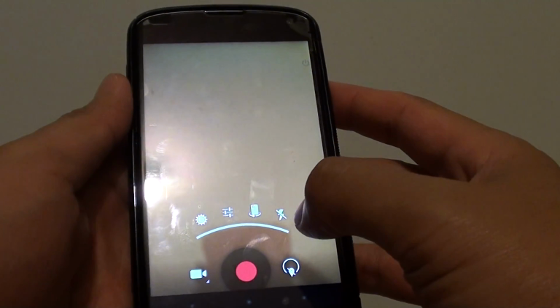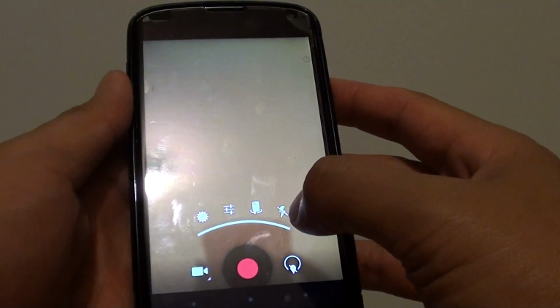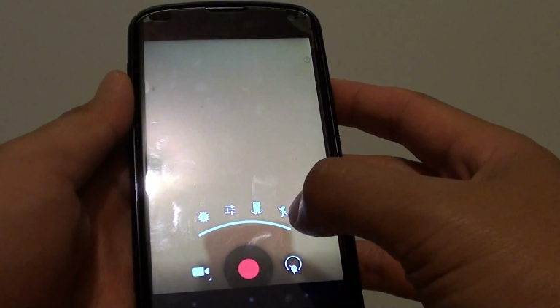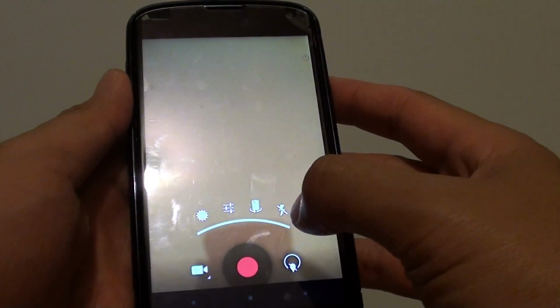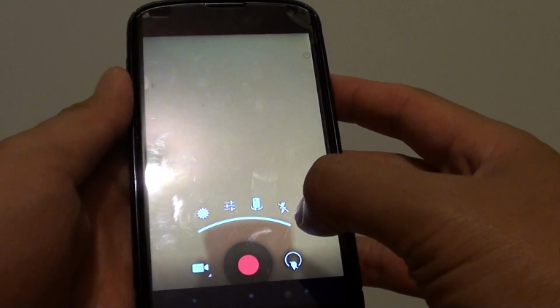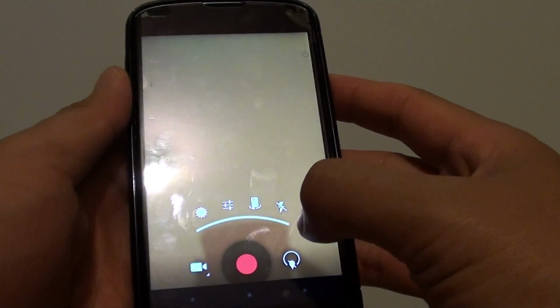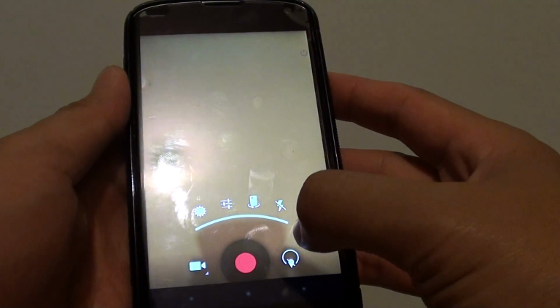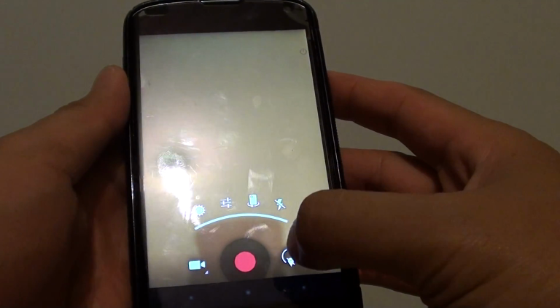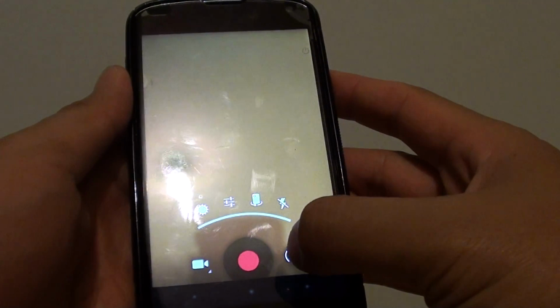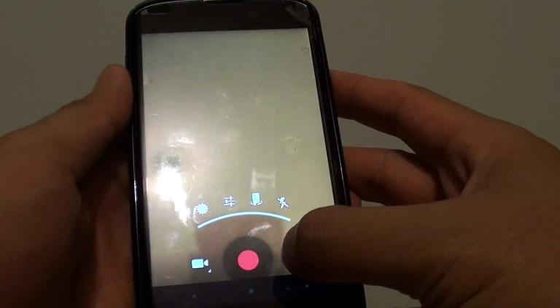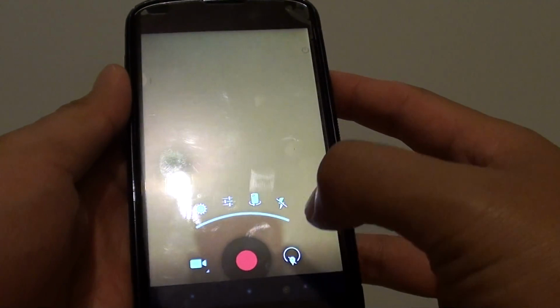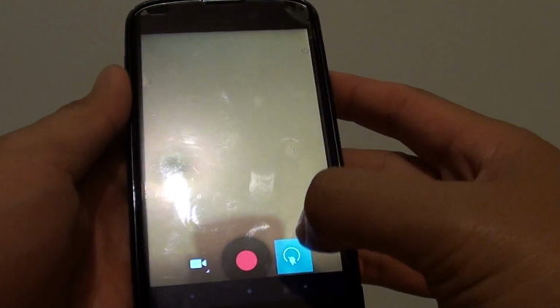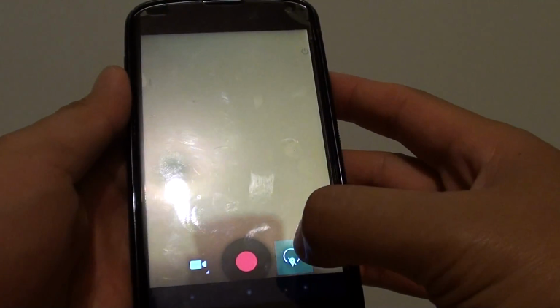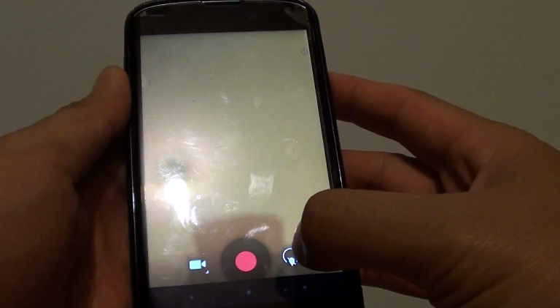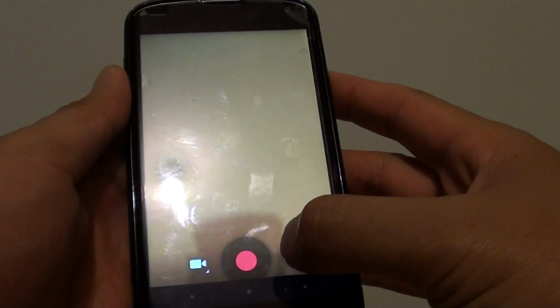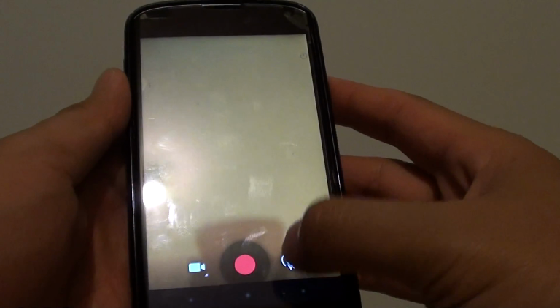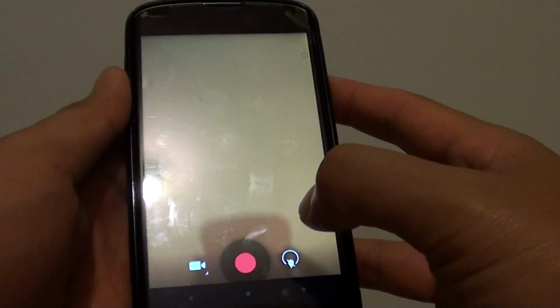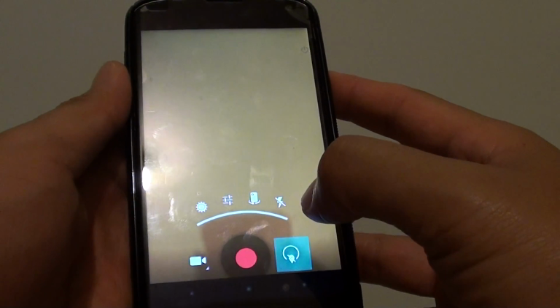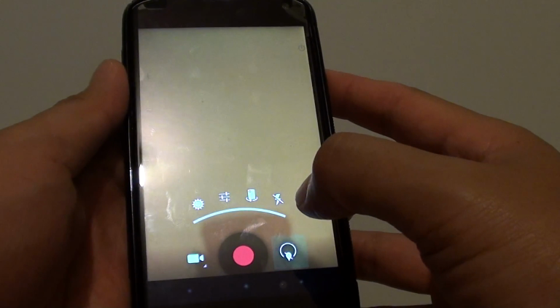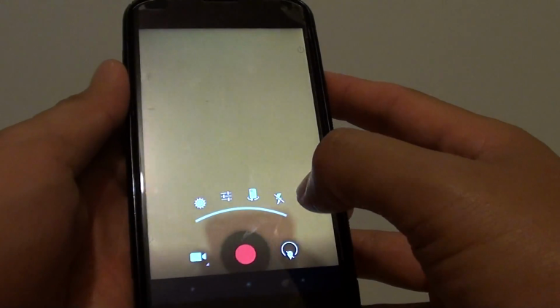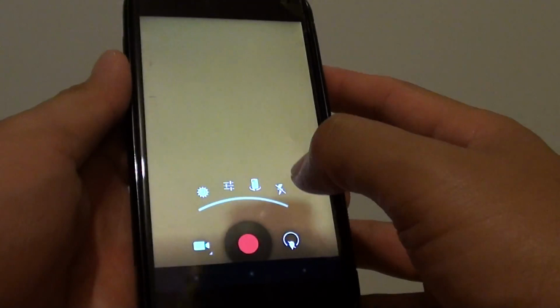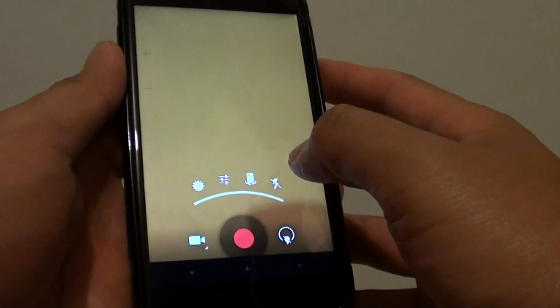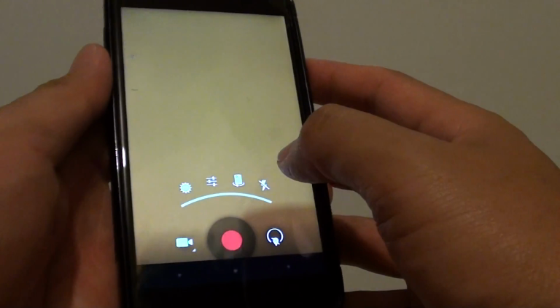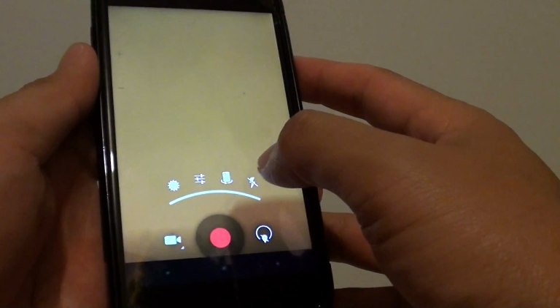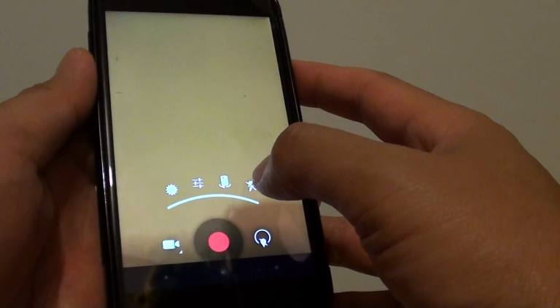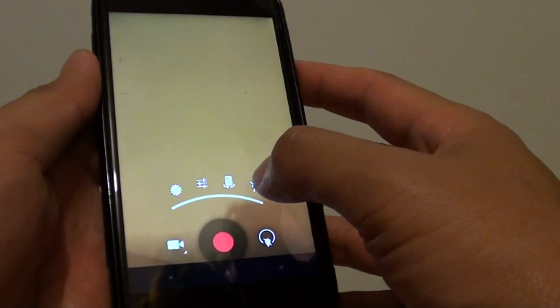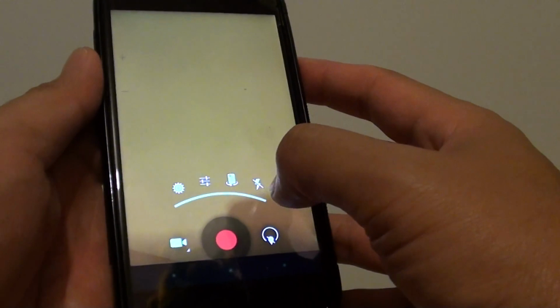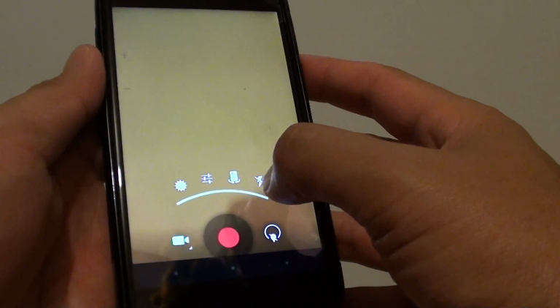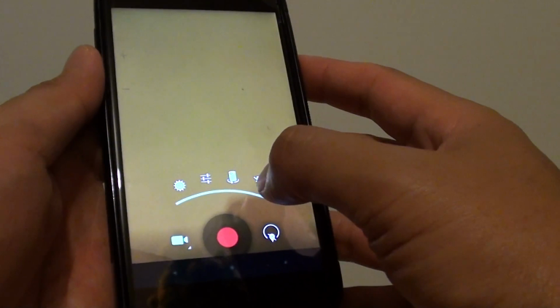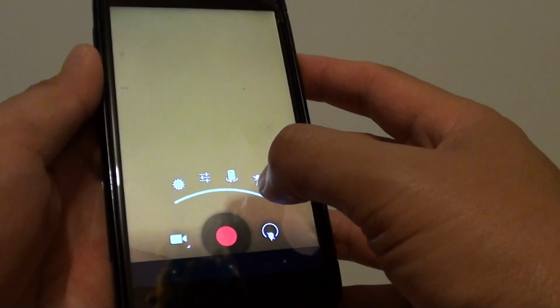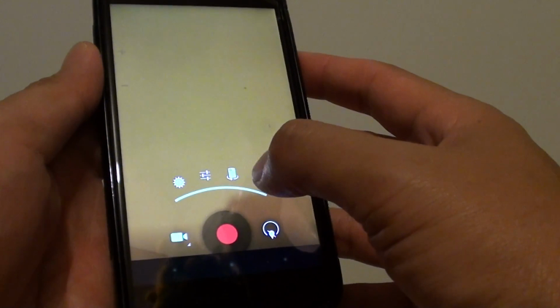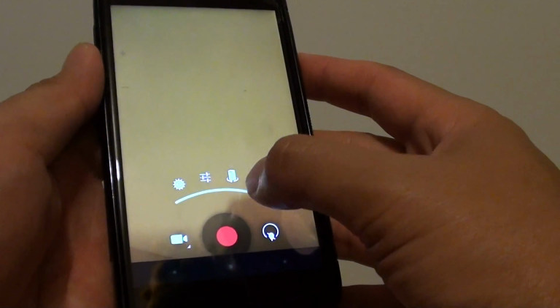Then simply tap on the settings icon here on the right. Then from the pop-up, tap on the flash icon.